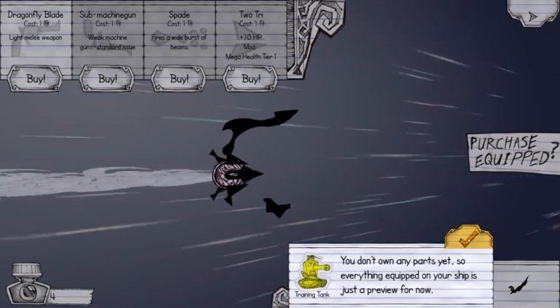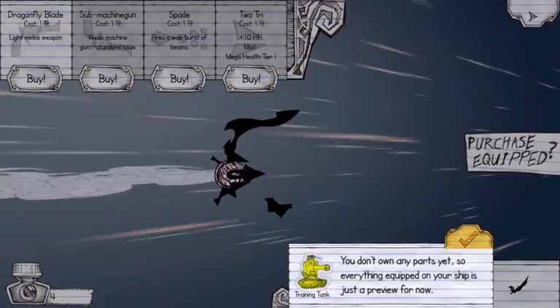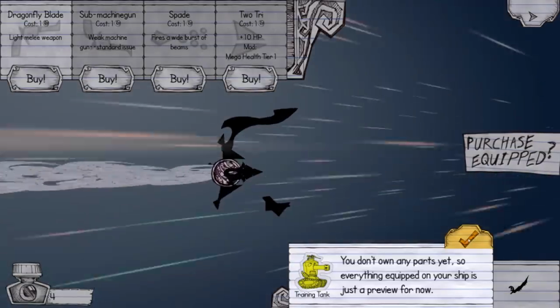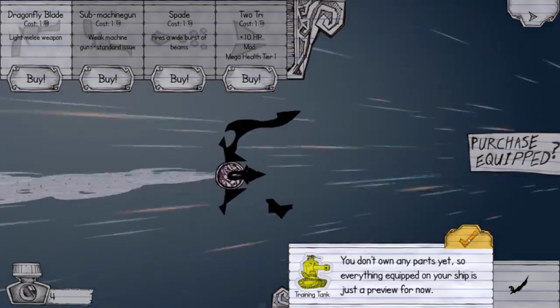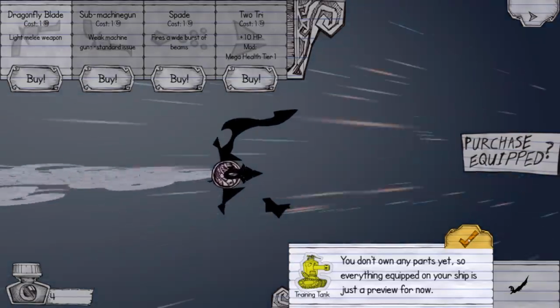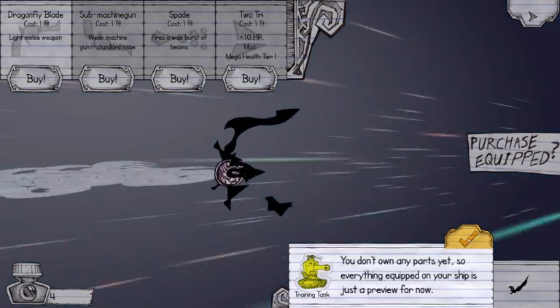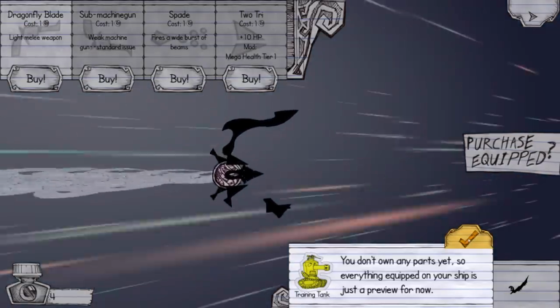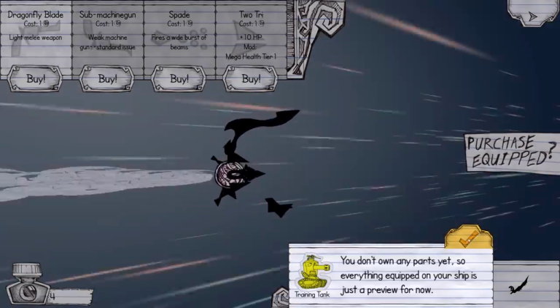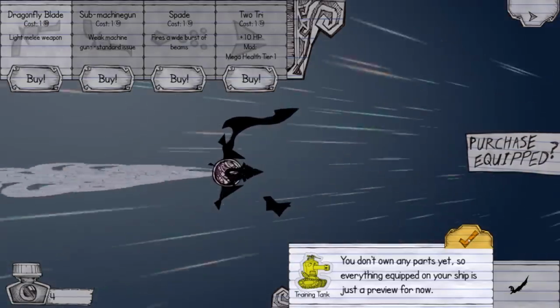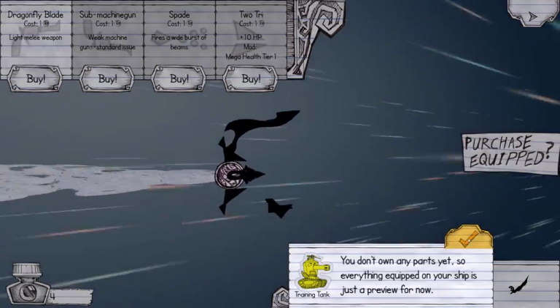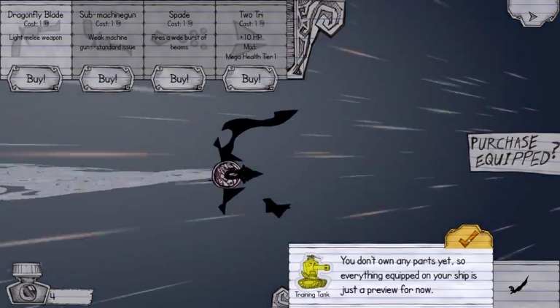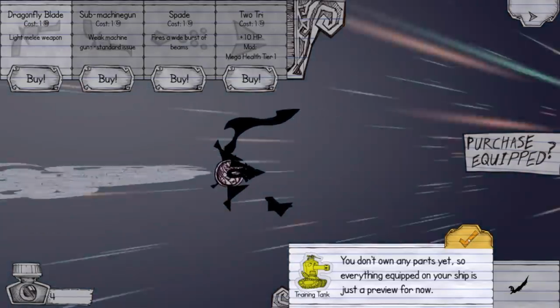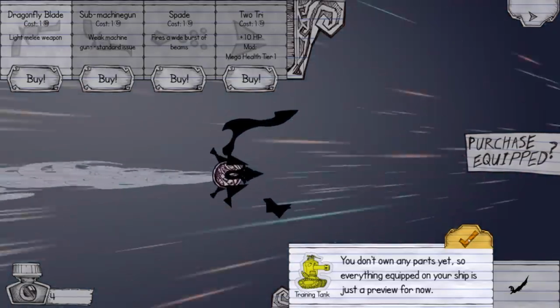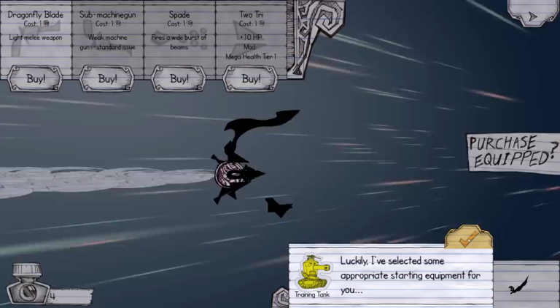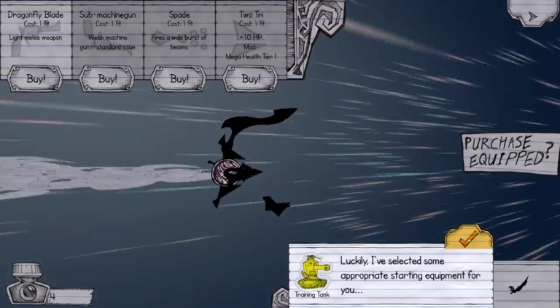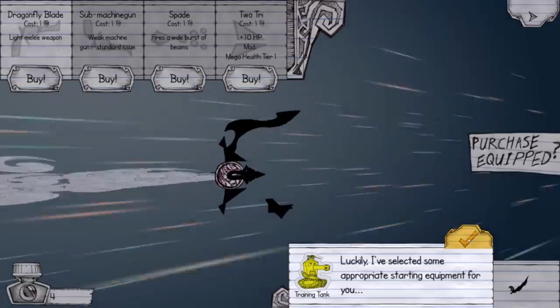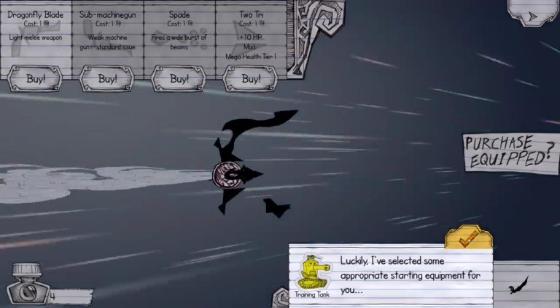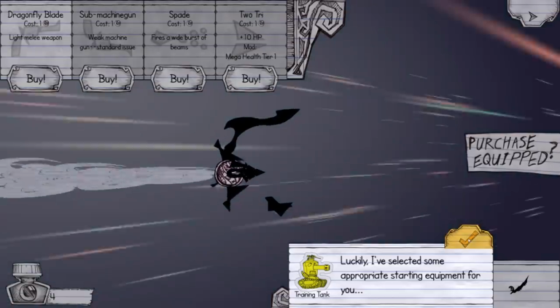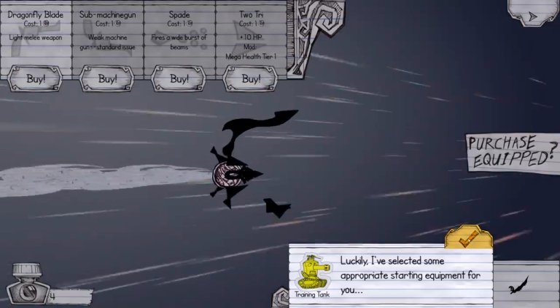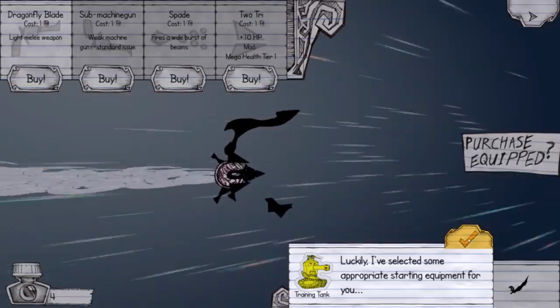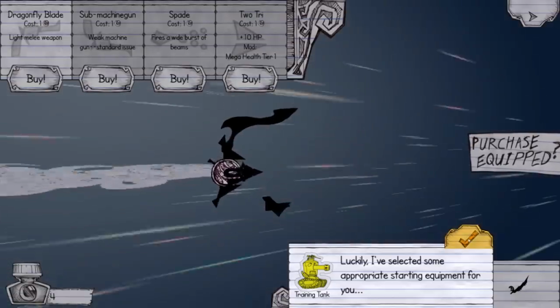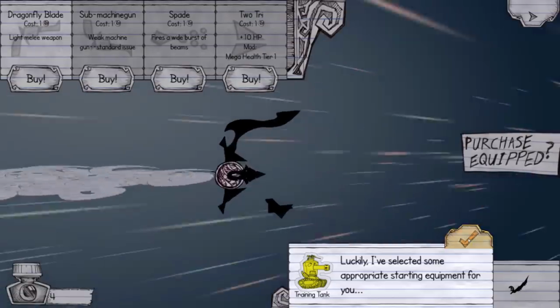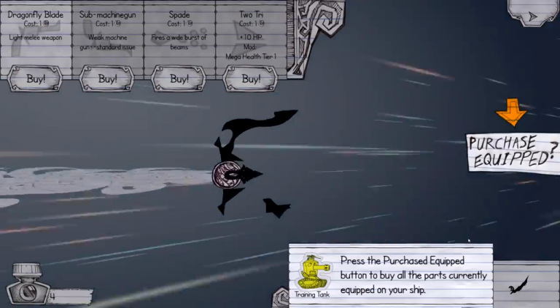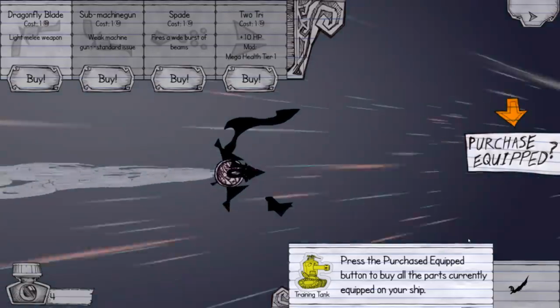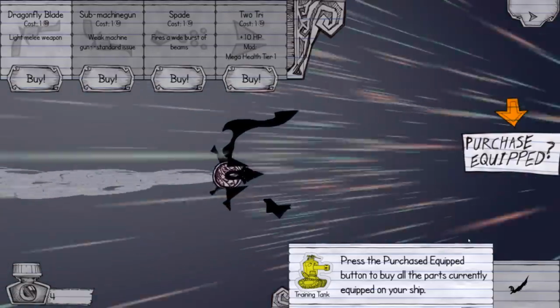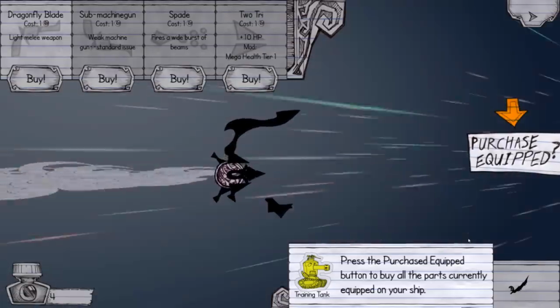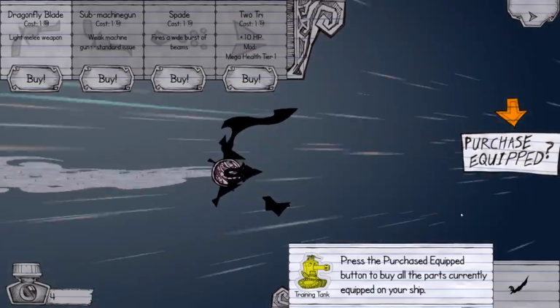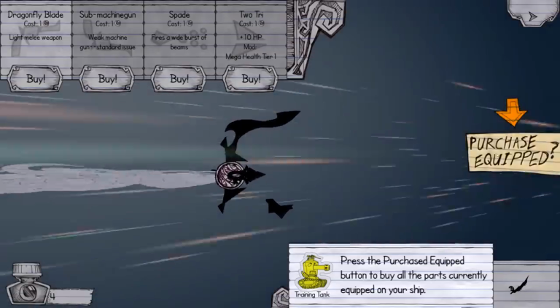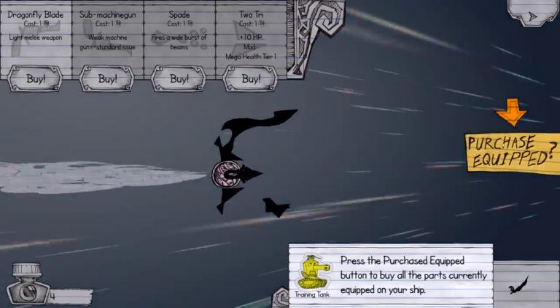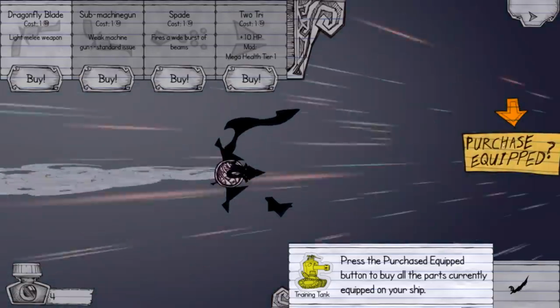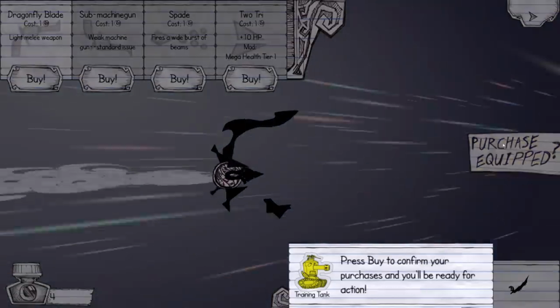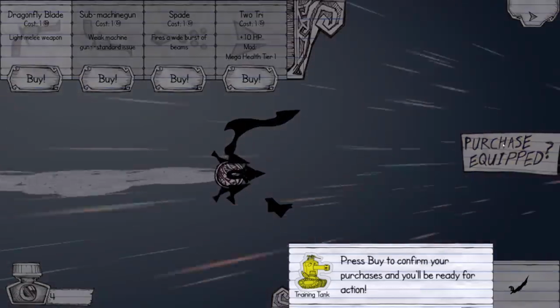You don't own any parts yet, so everything equipped on your ship is just a preview. Select some appropriate starting equipment and press the purchase button. Okay.